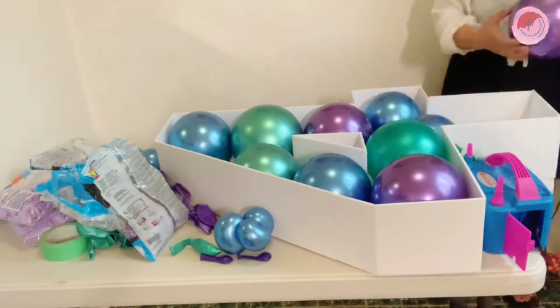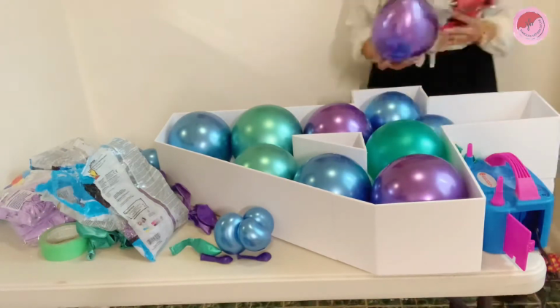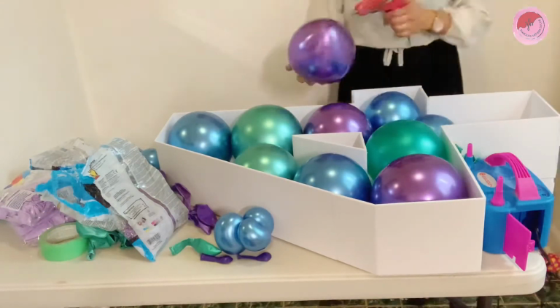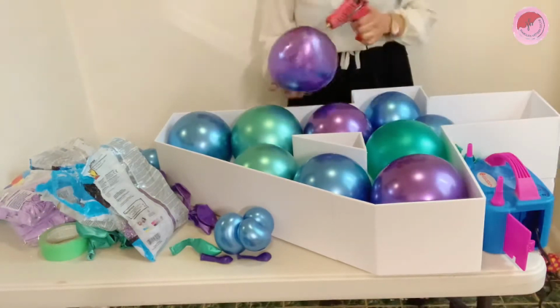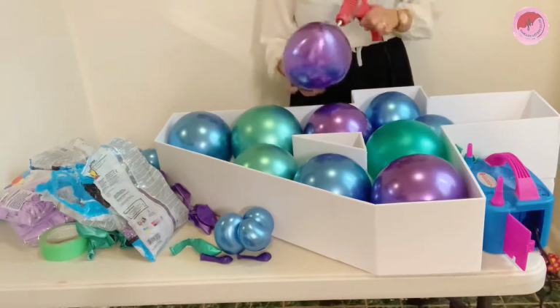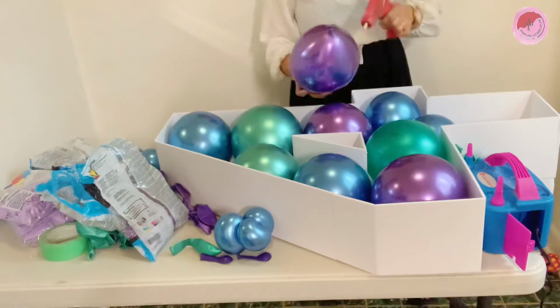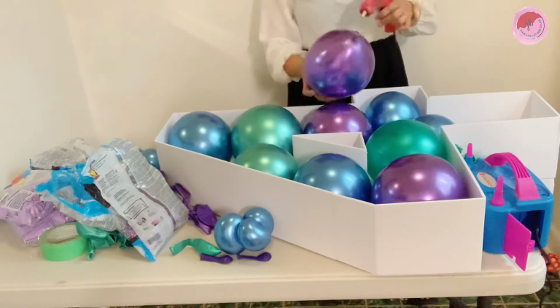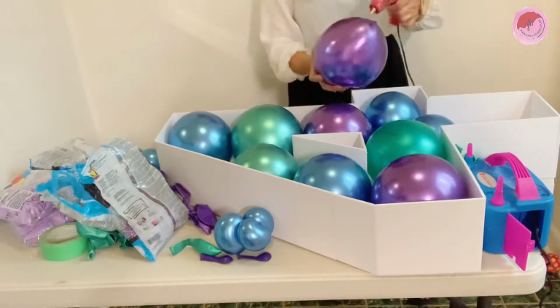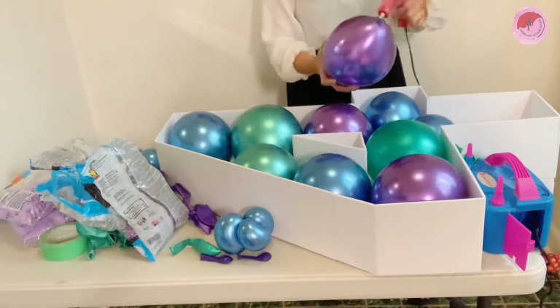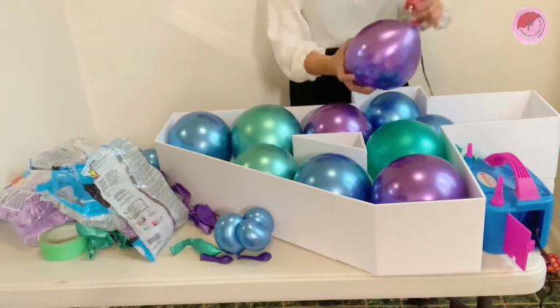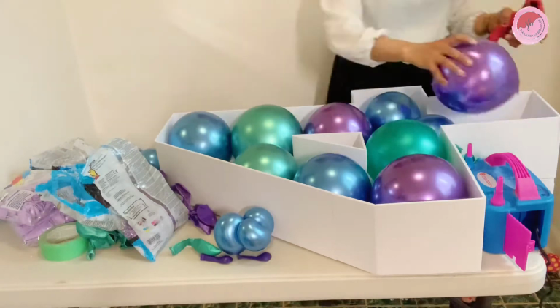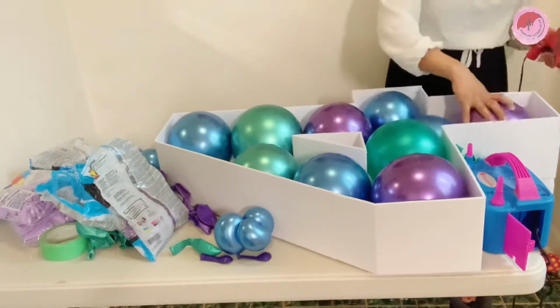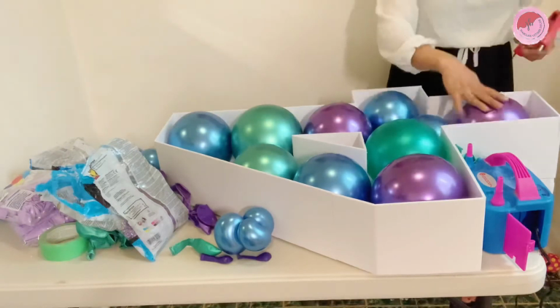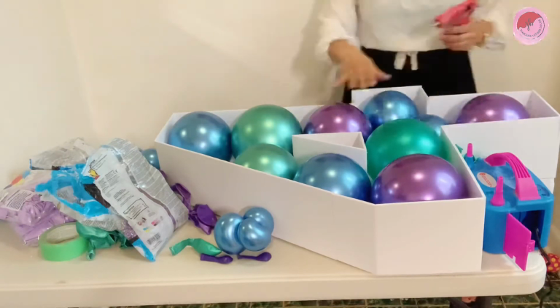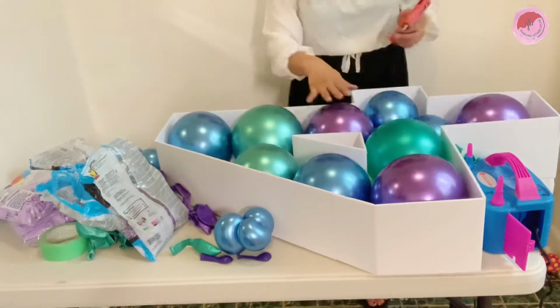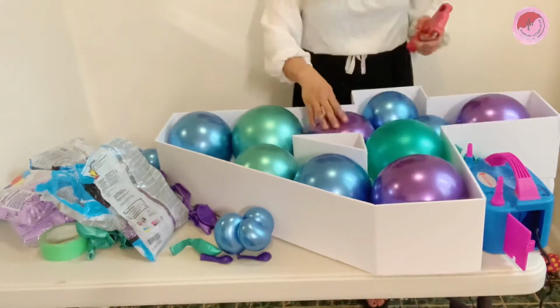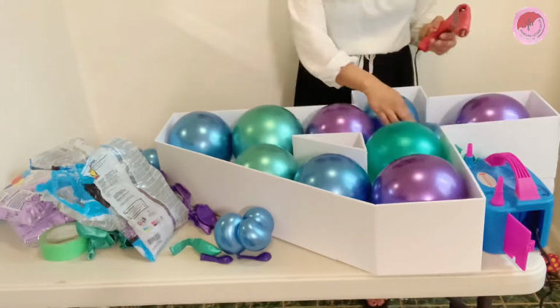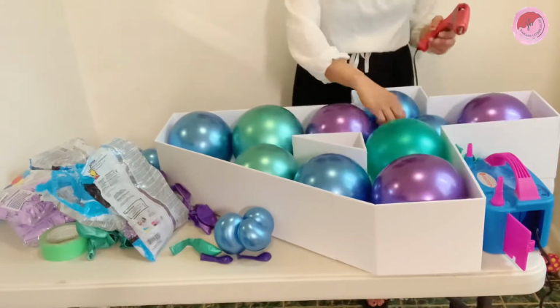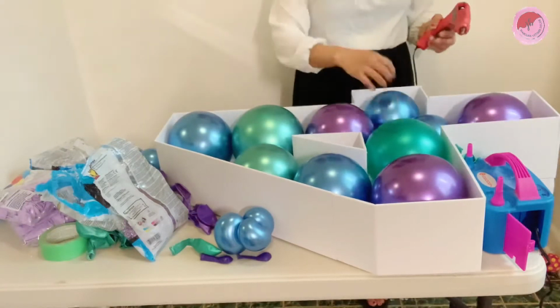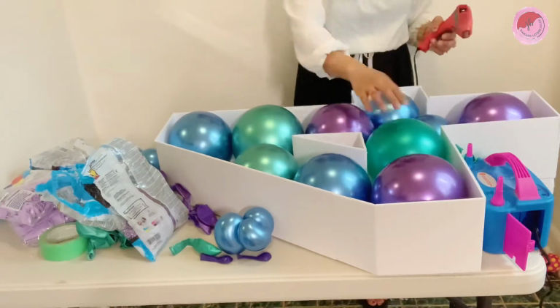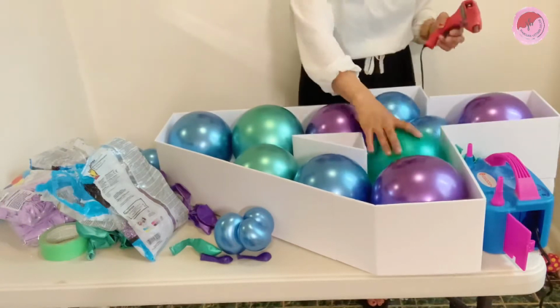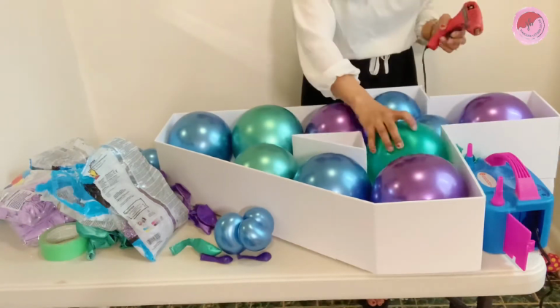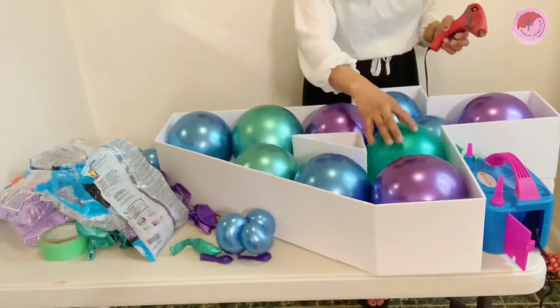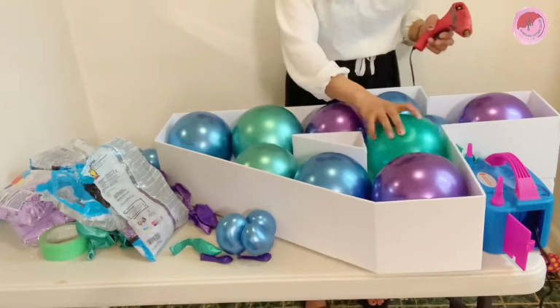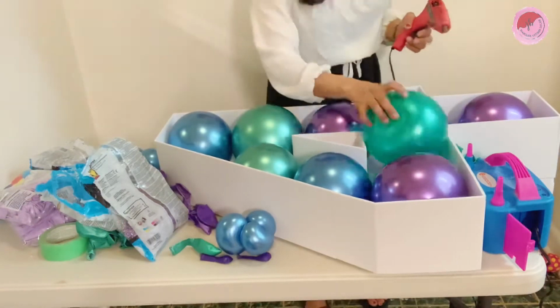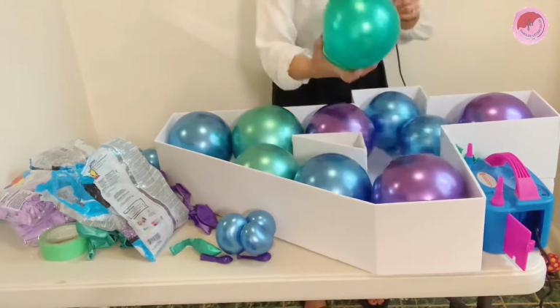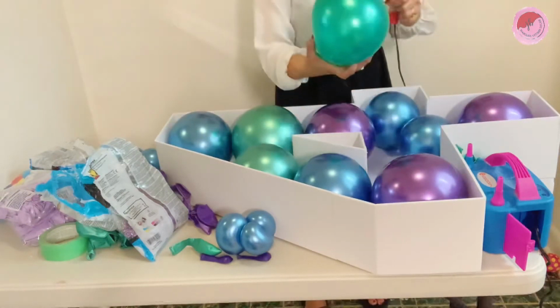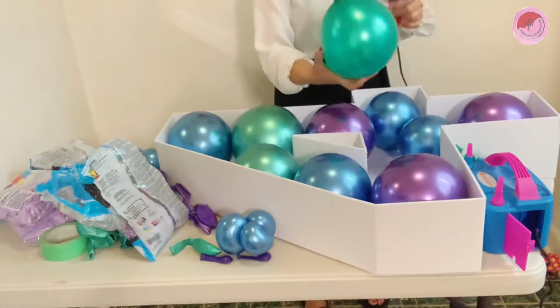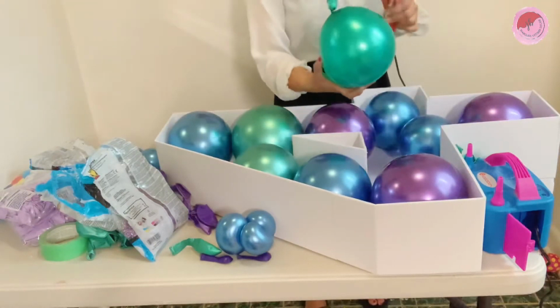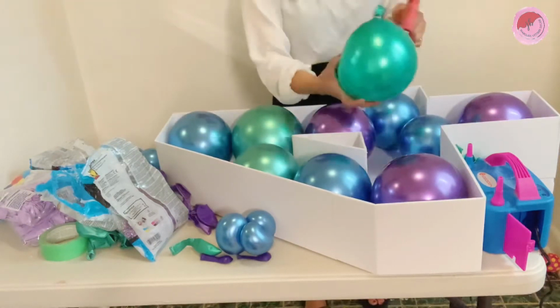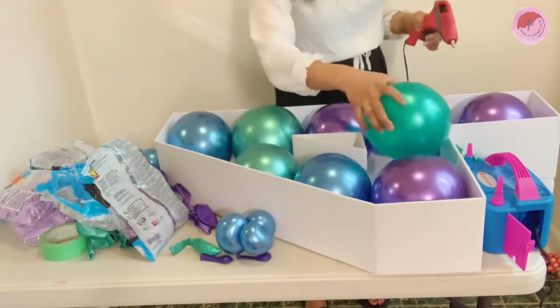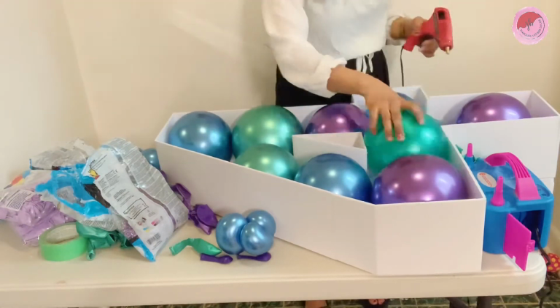Make sure when you do the balloon mosaic, don't blow the balloon too big.